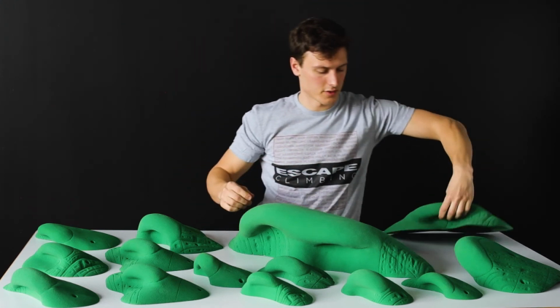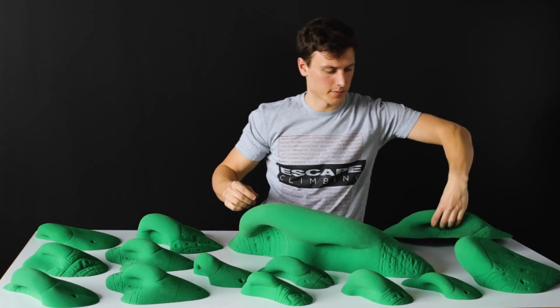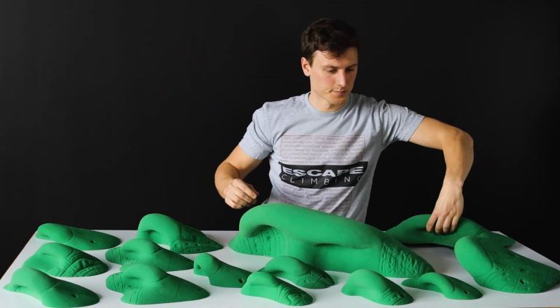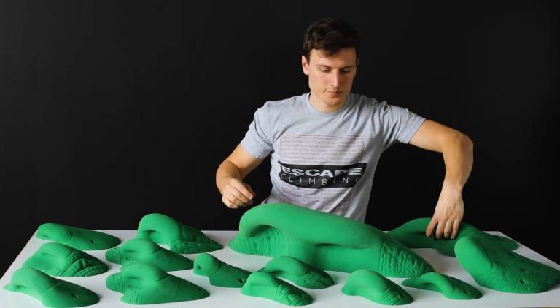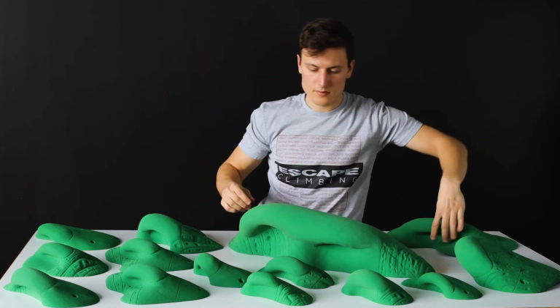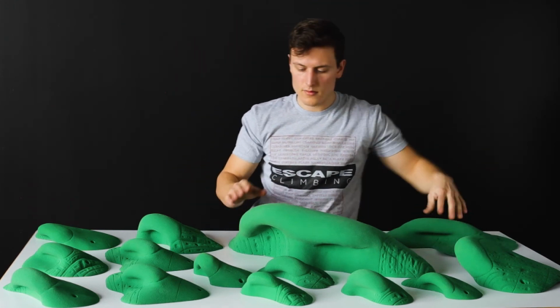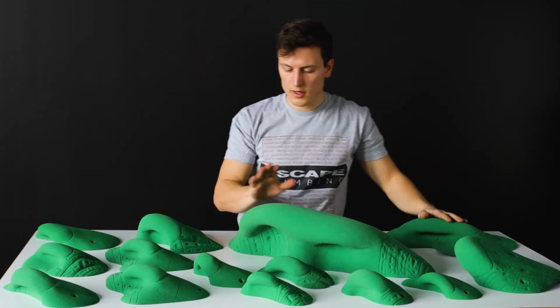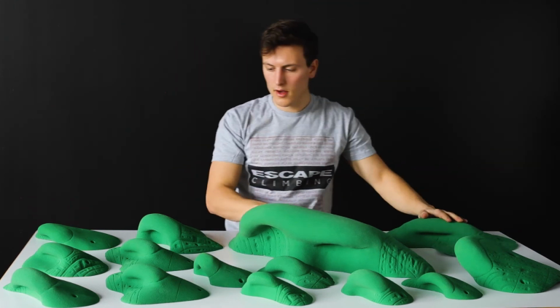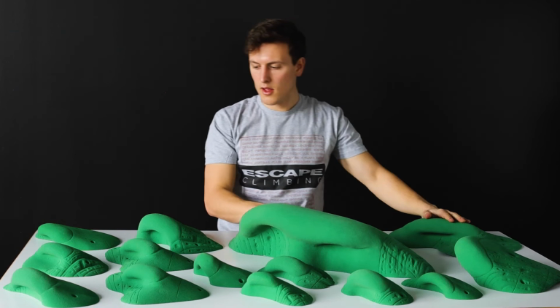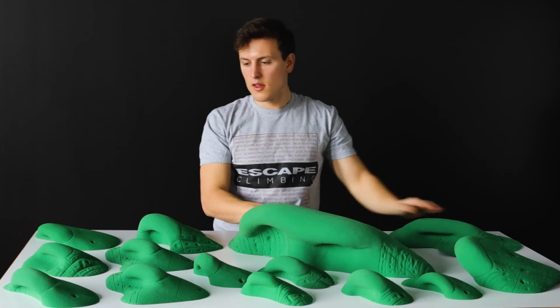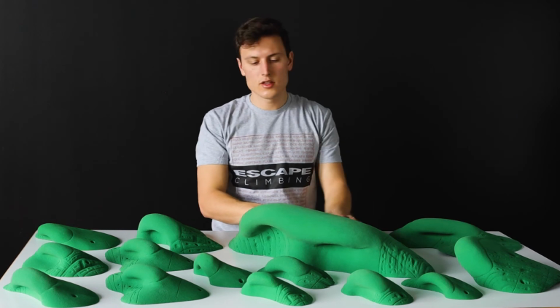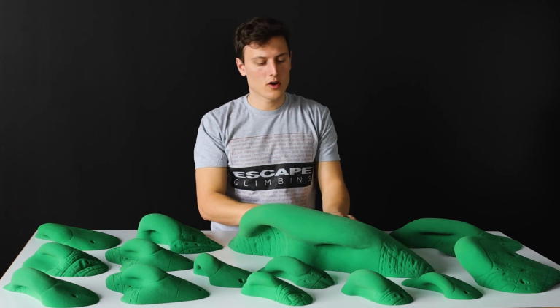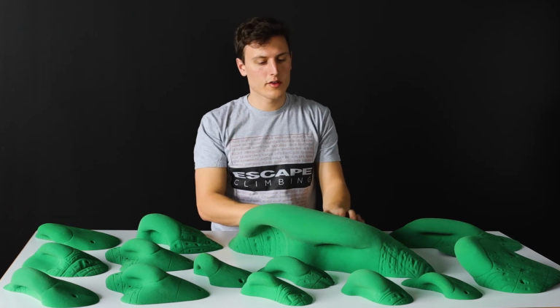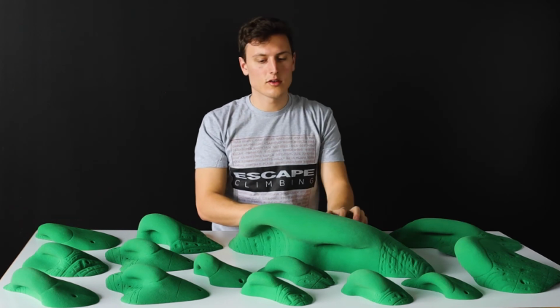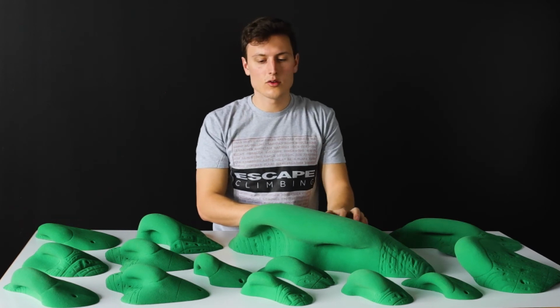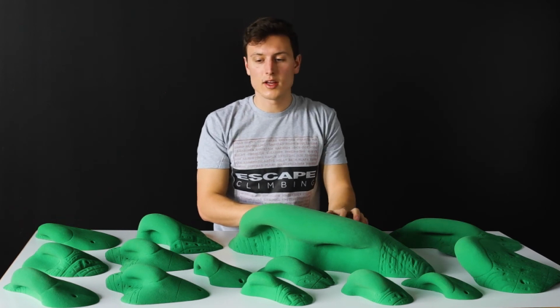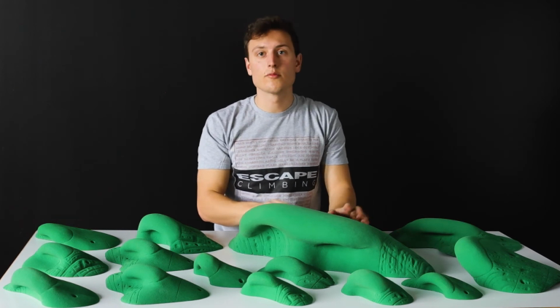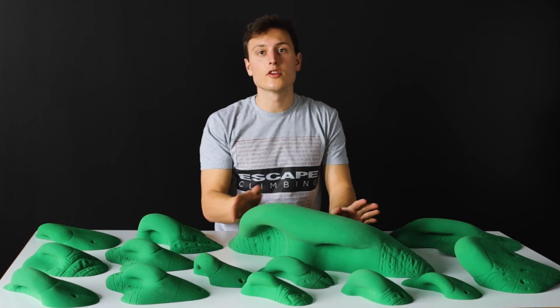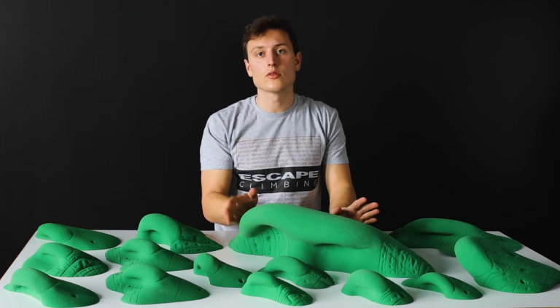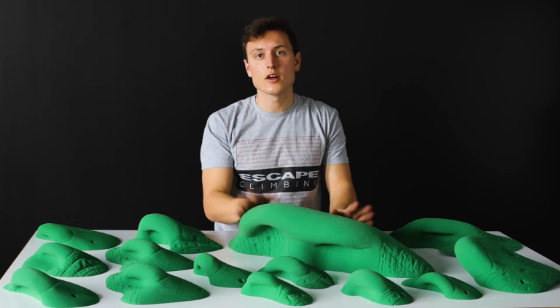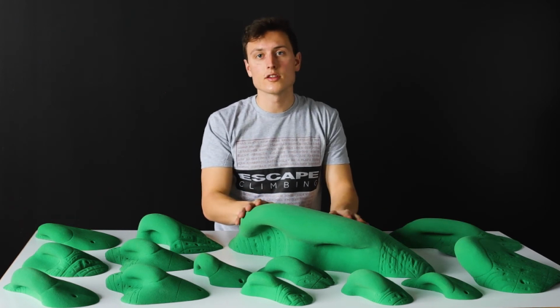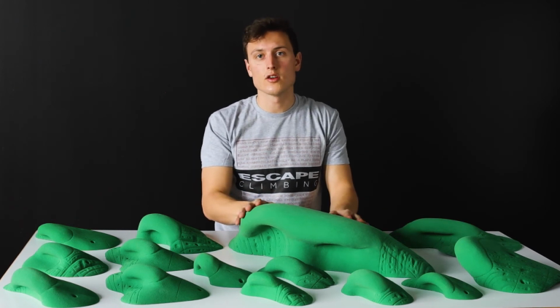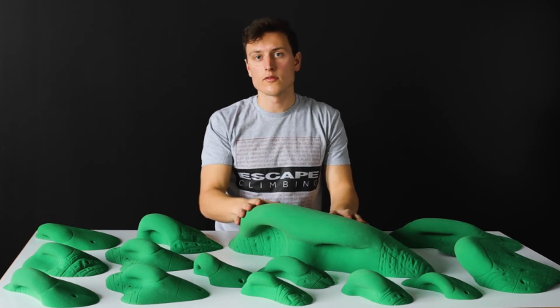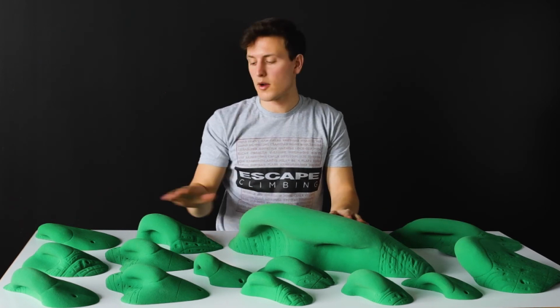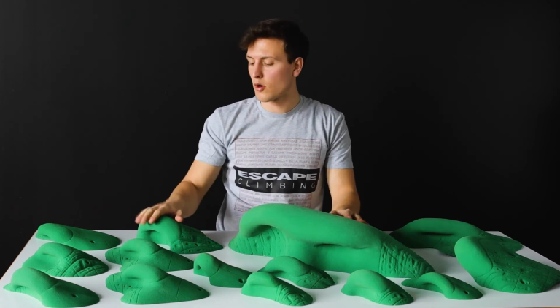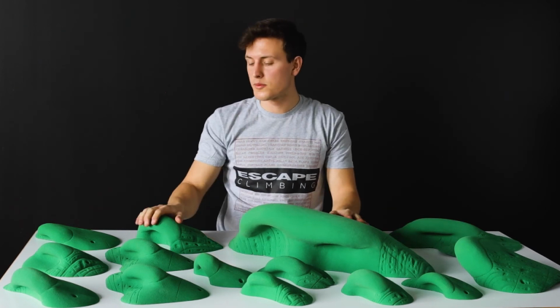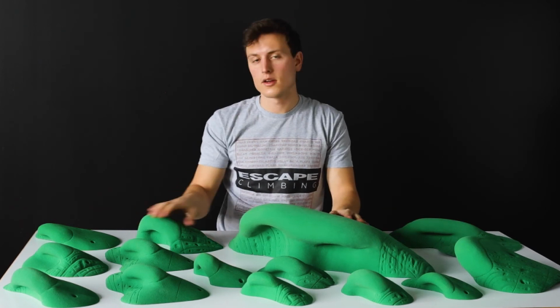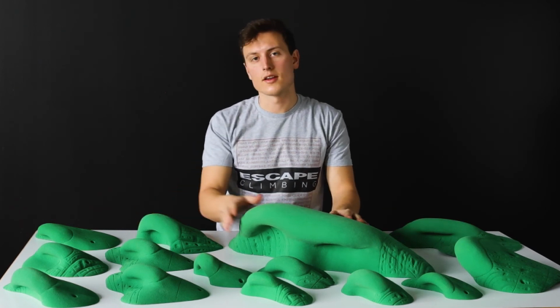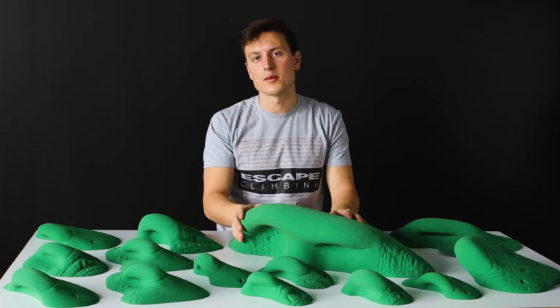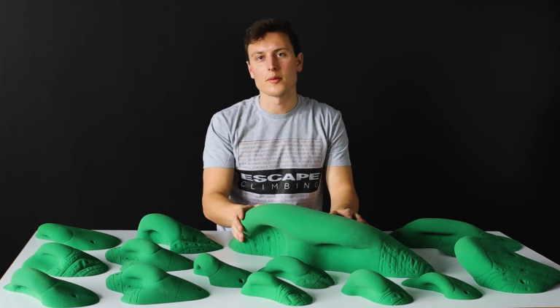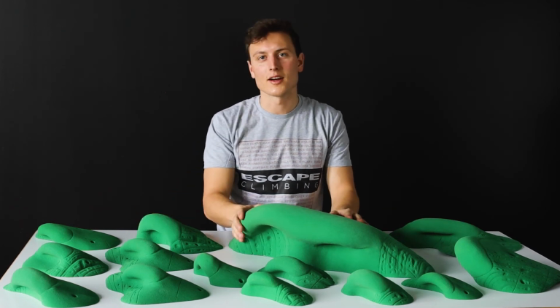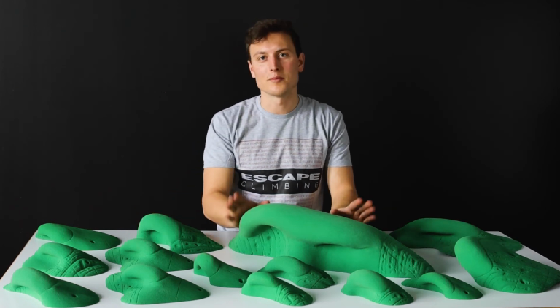These are the new Kingdom Flintstone Jux and you can find them on our website at escapeclimbing.com.